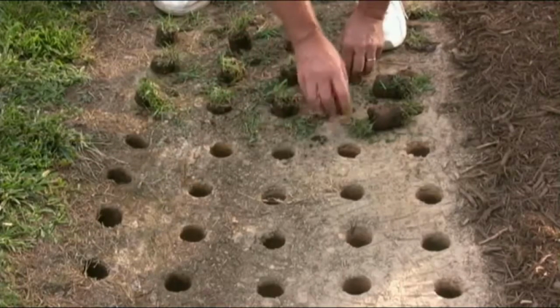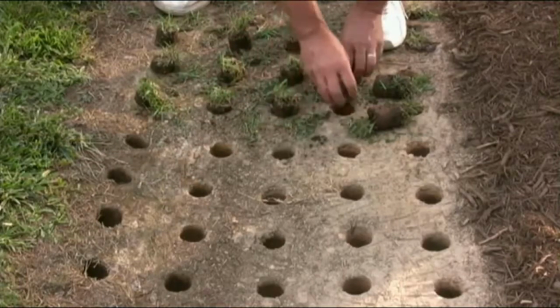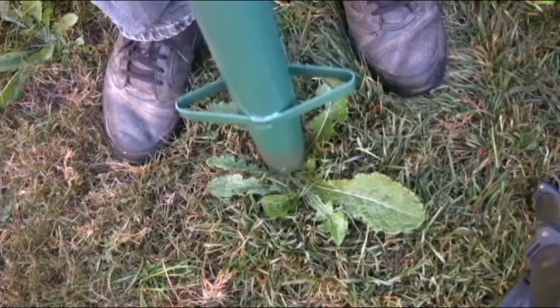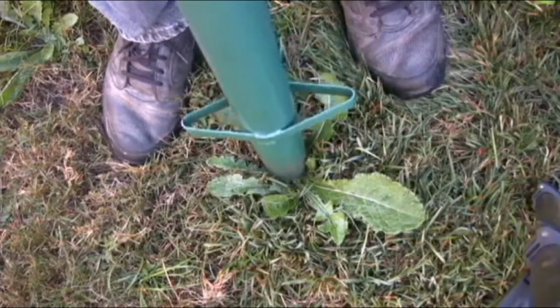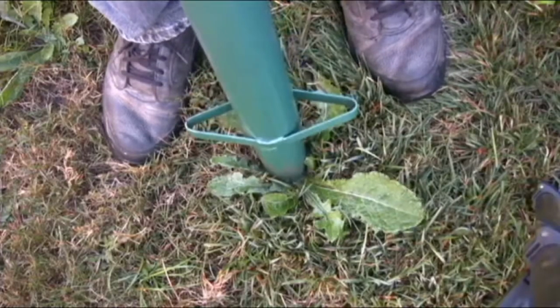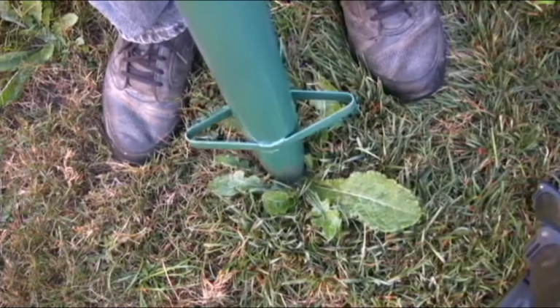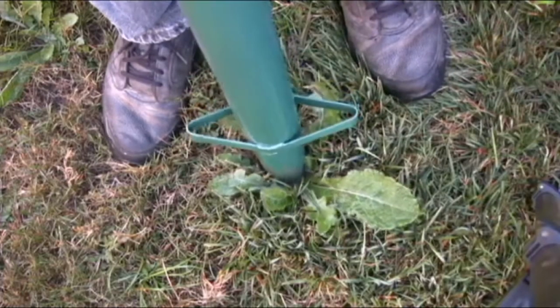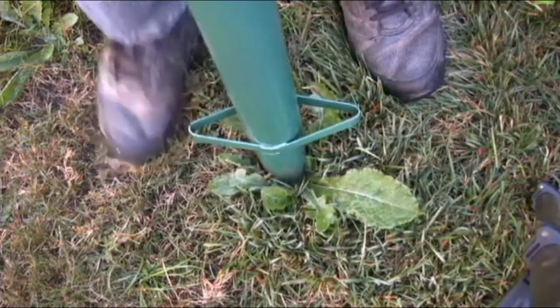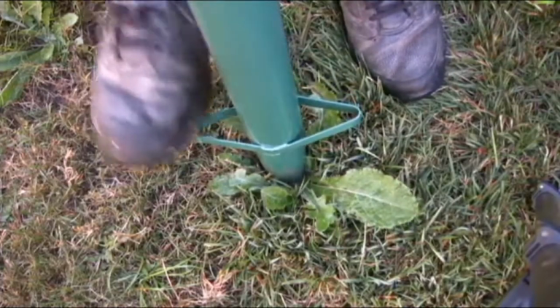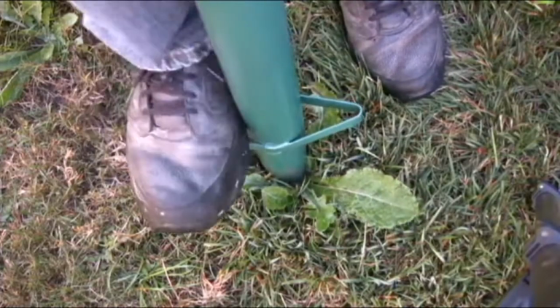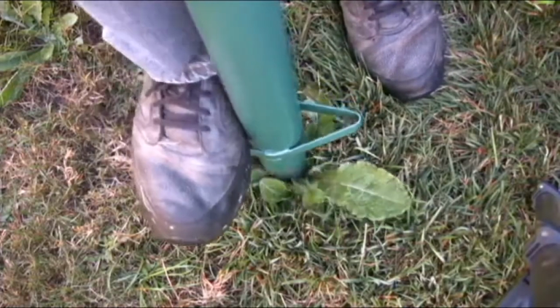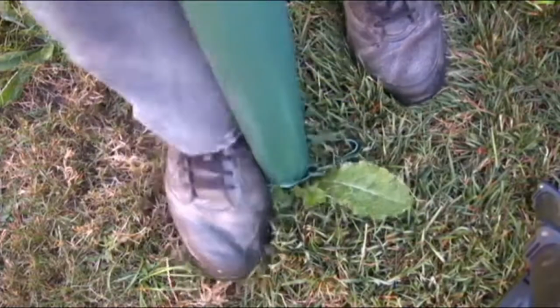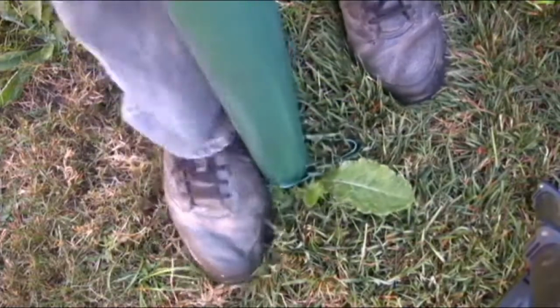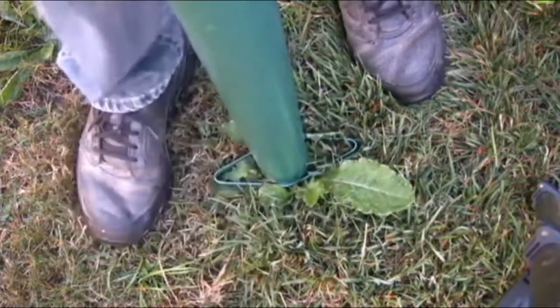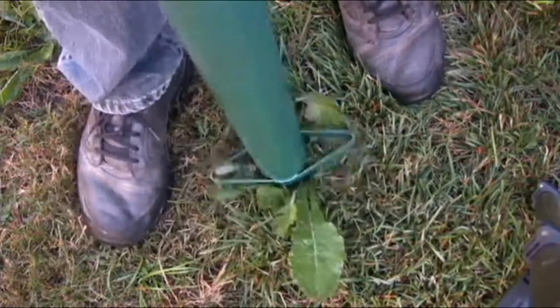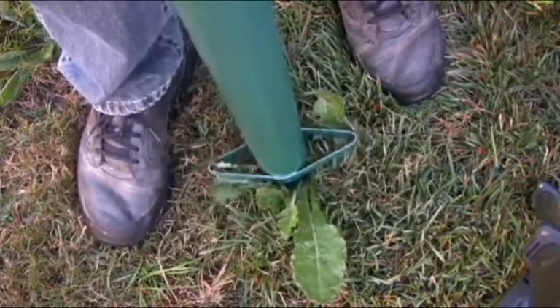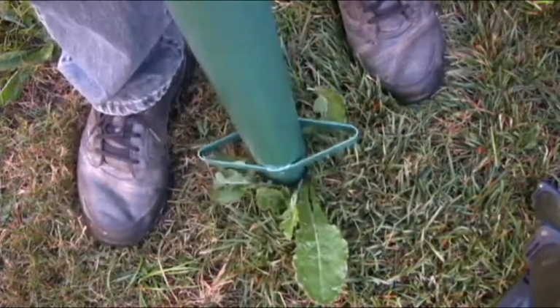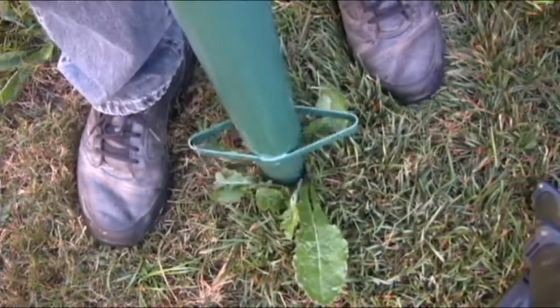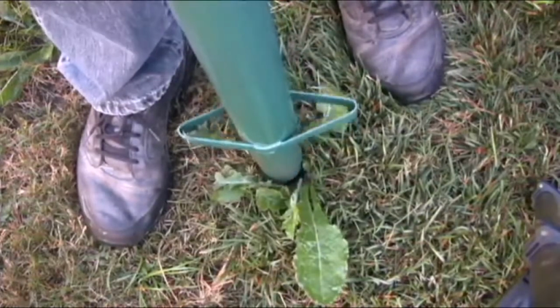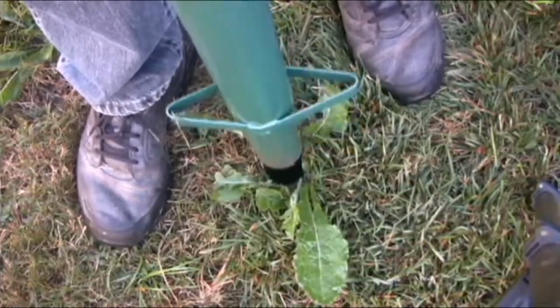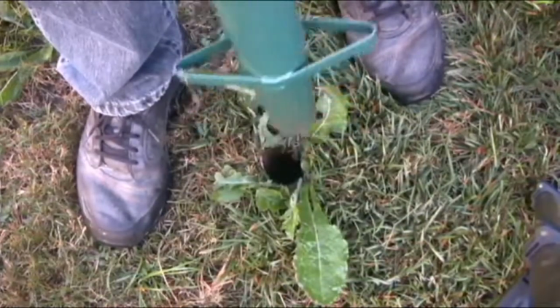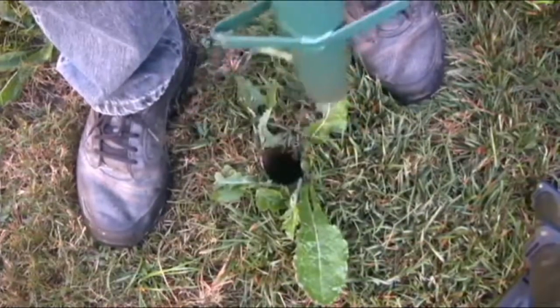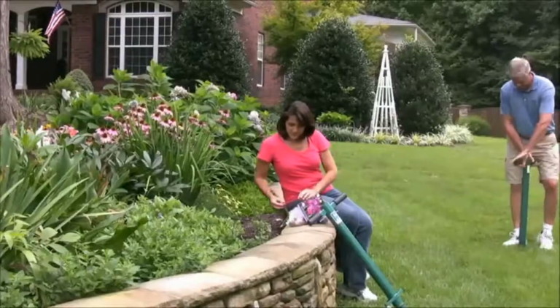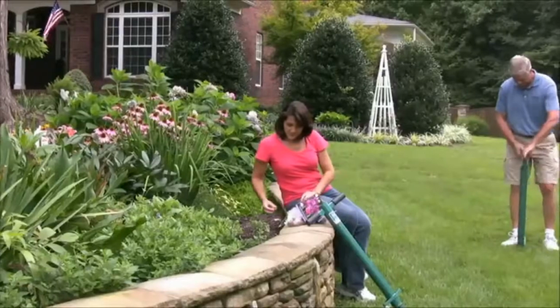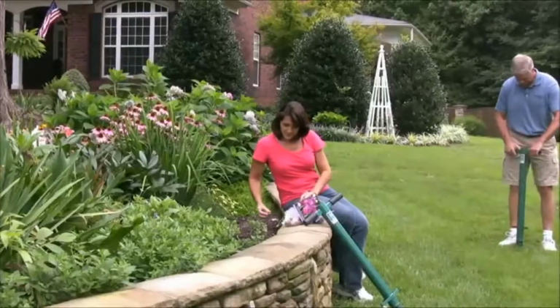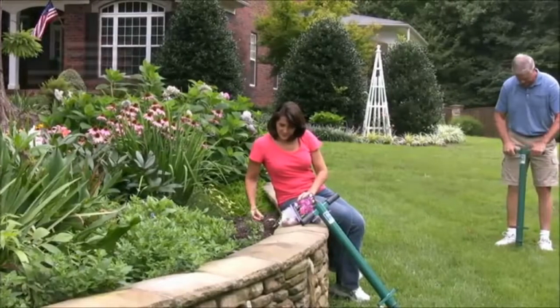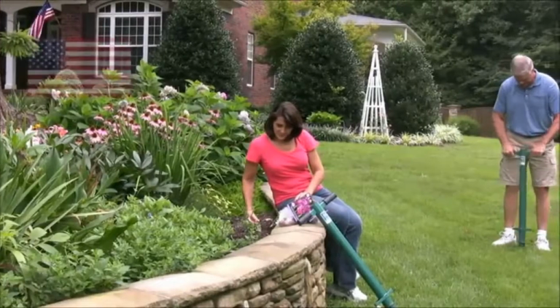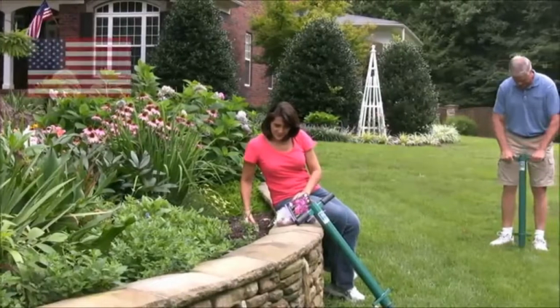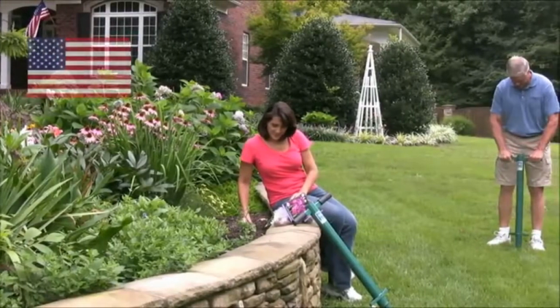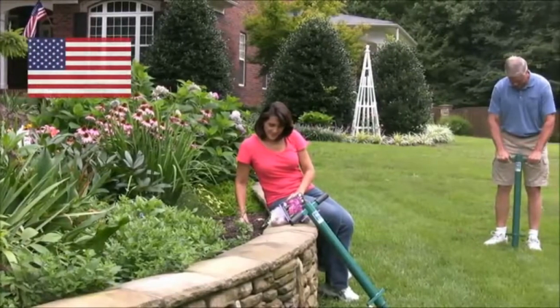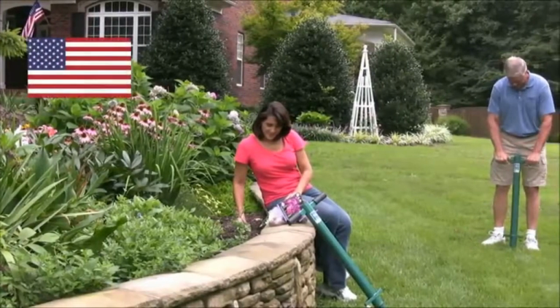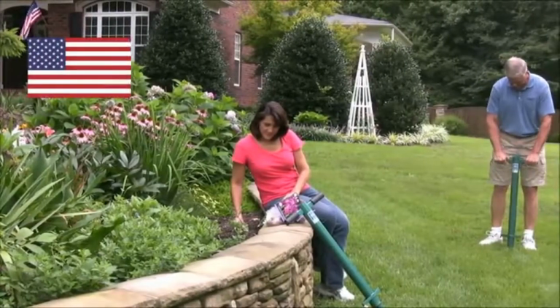Also makes a great leading tool. ProPlugger's 5-in-1 planting tool. Made in America. Made to last.